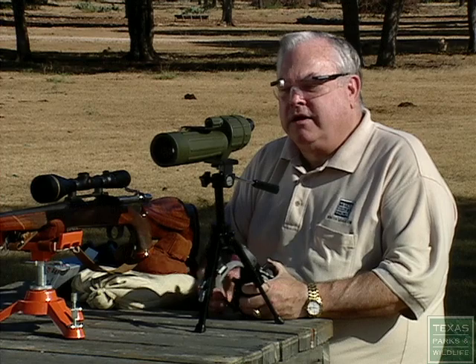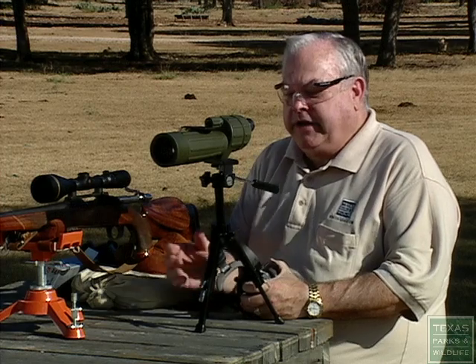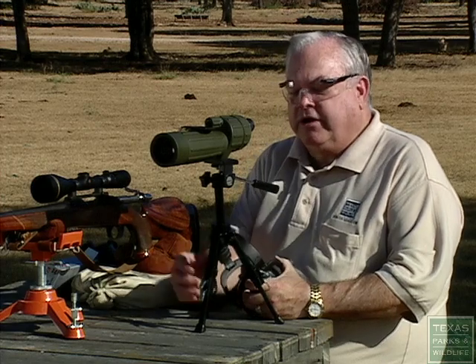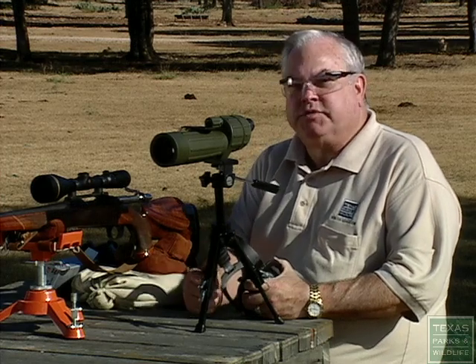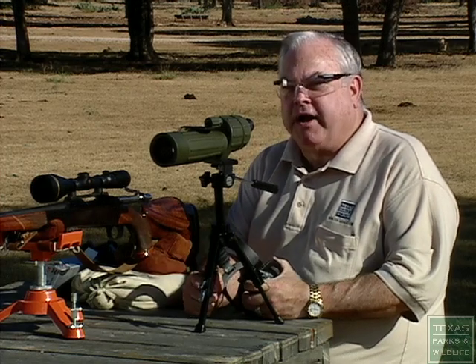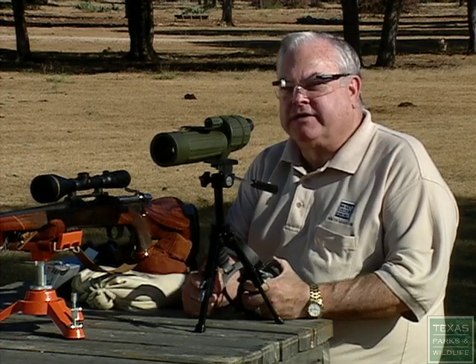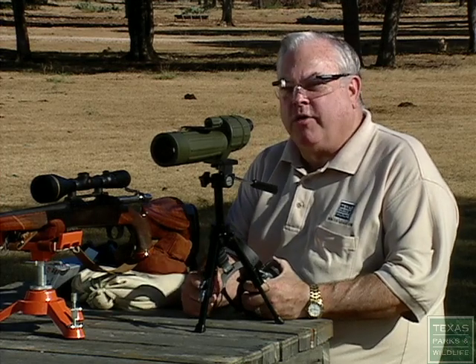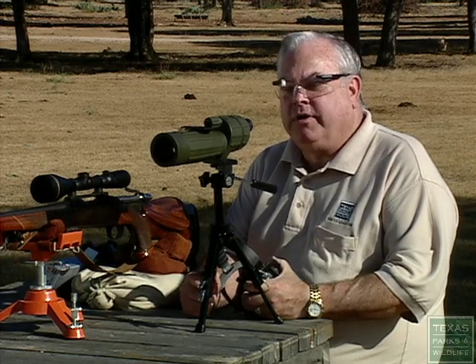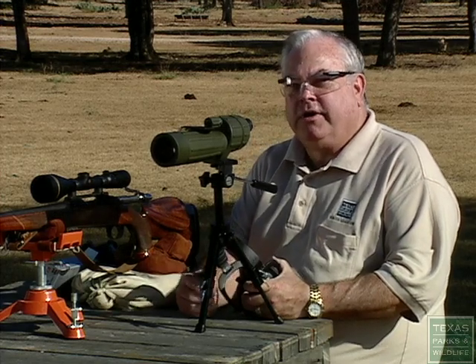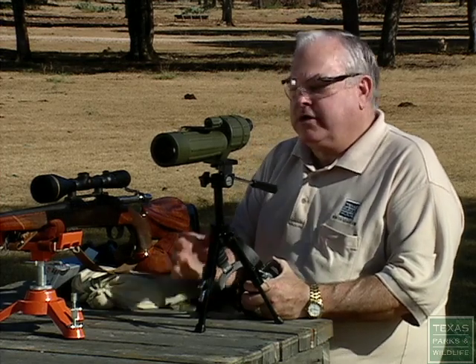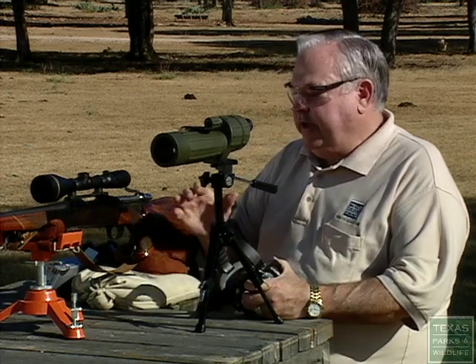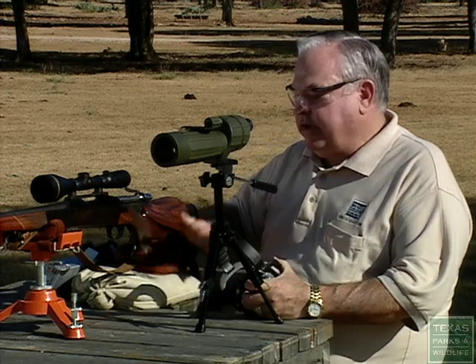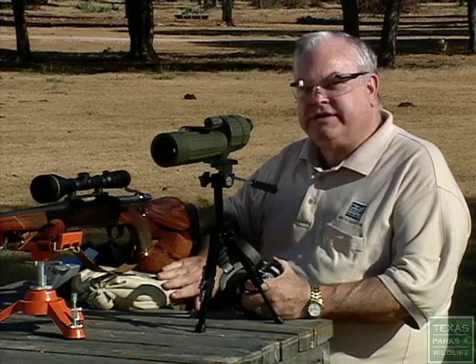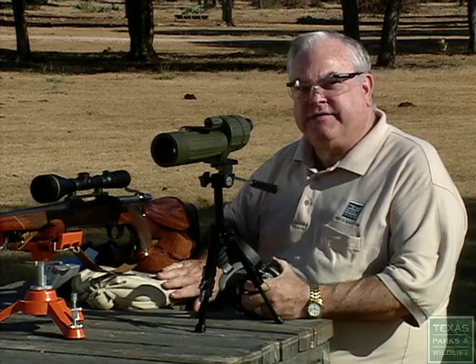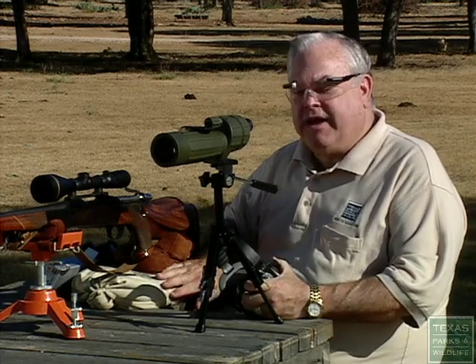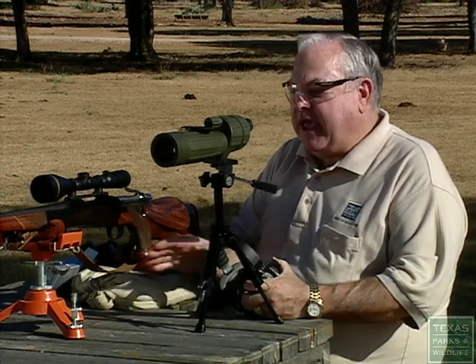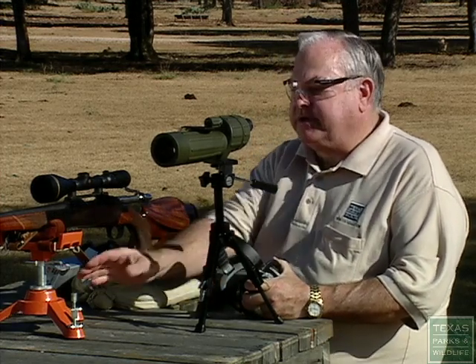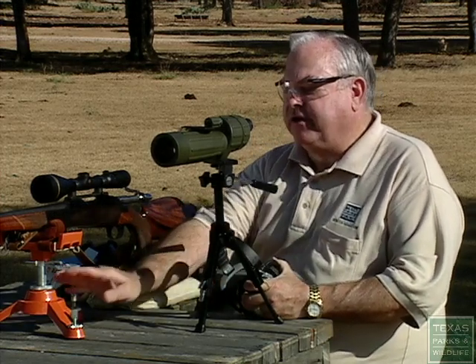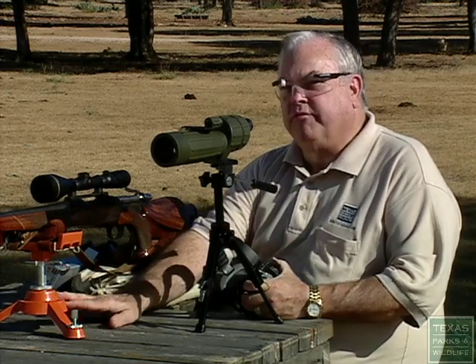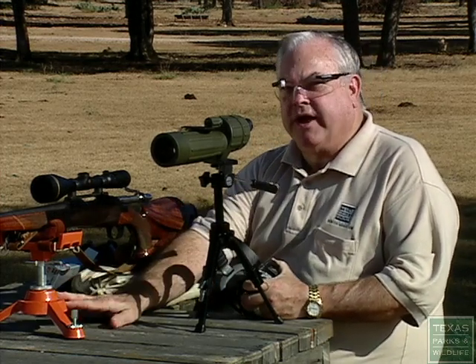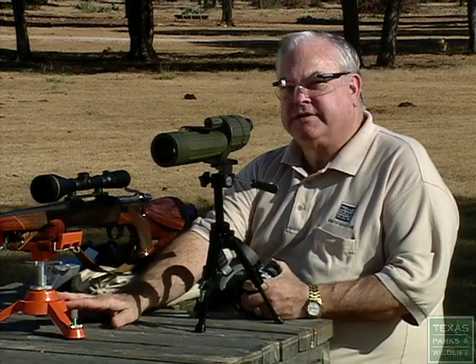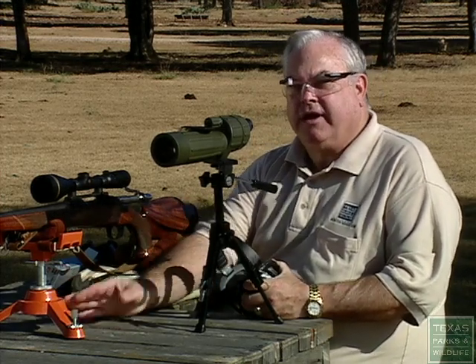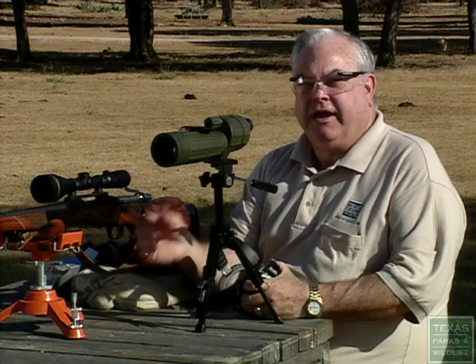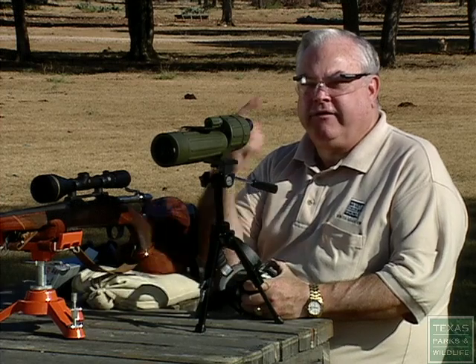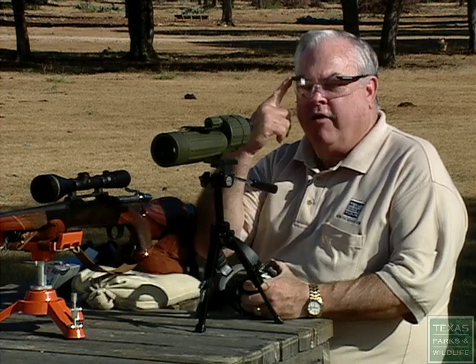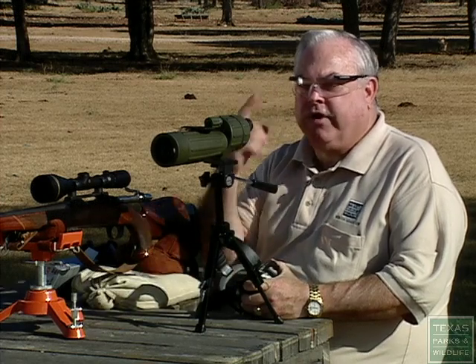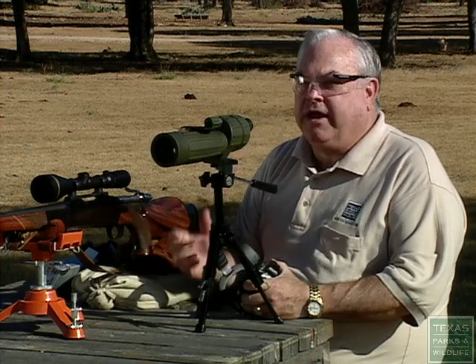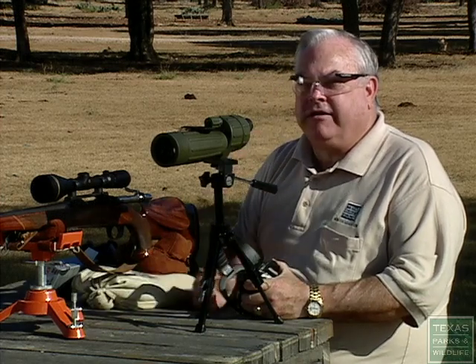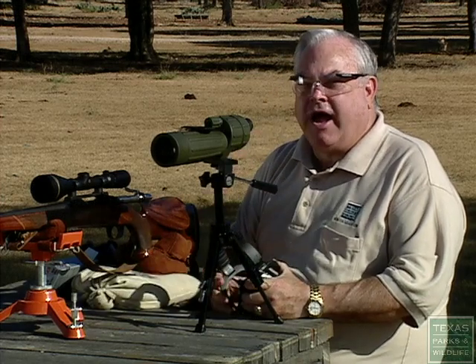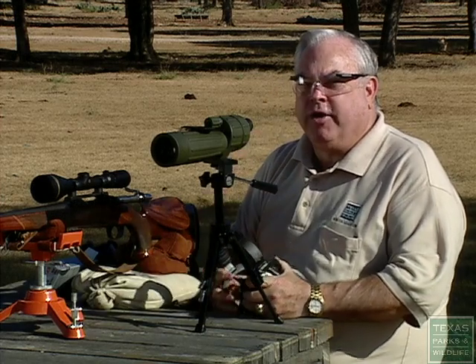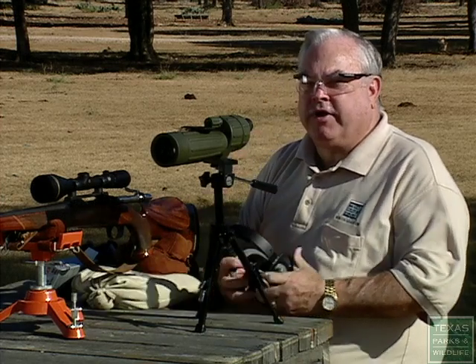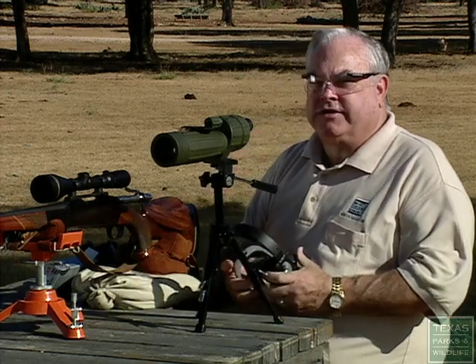You need a good spotting scope, you need a good set of sandbags and a good rest. And don't forget your eye and ear protection.